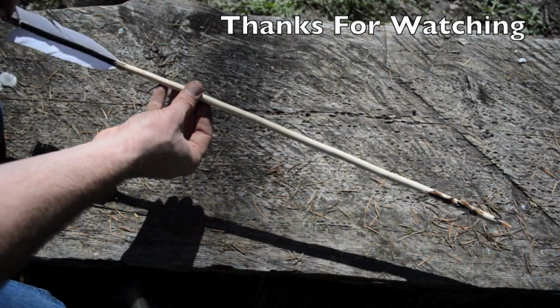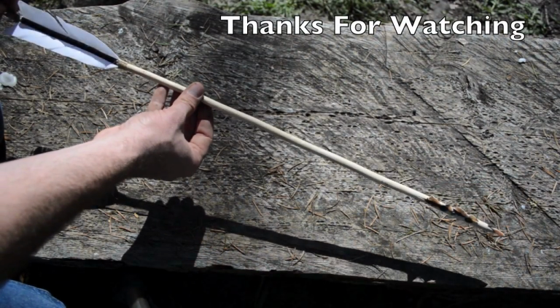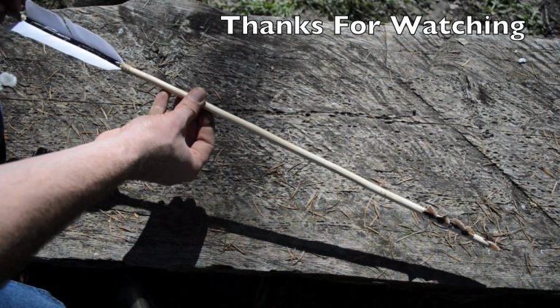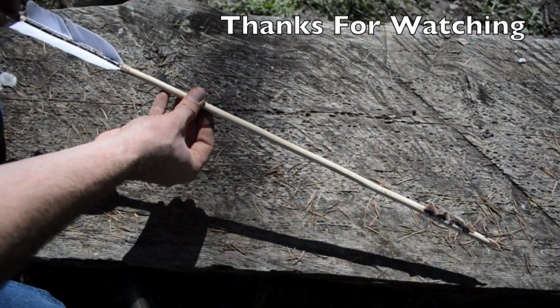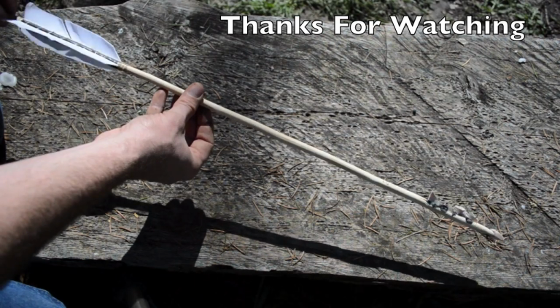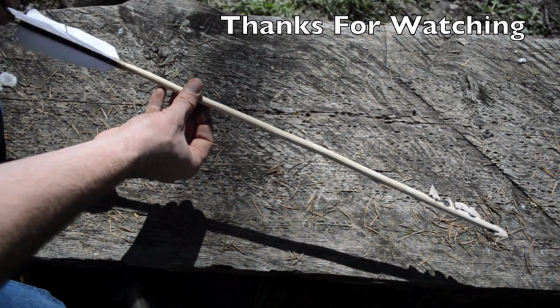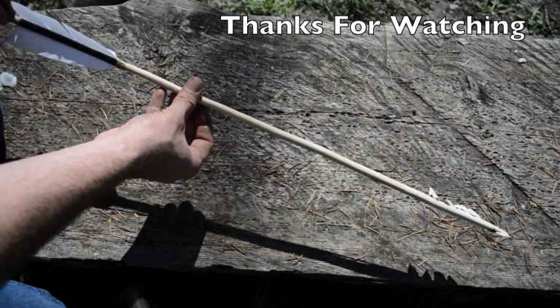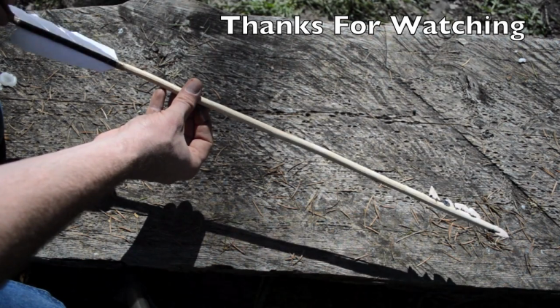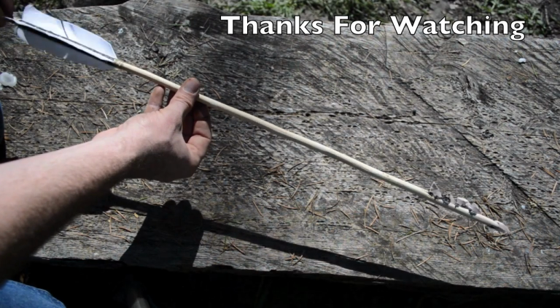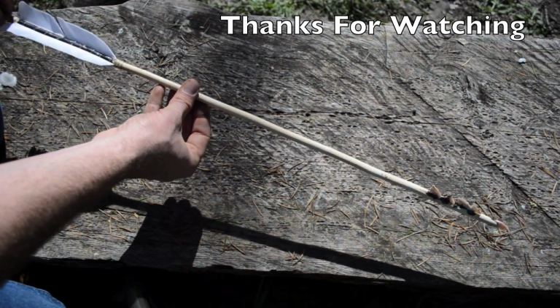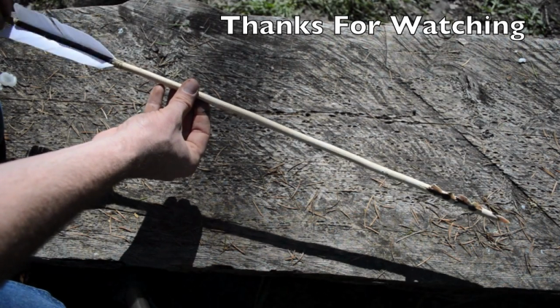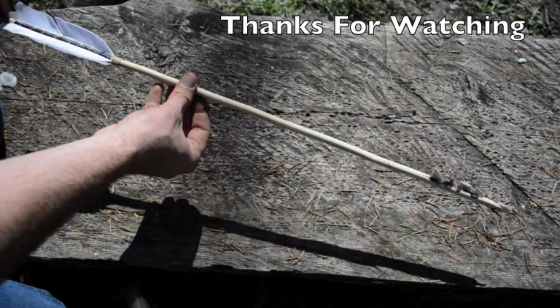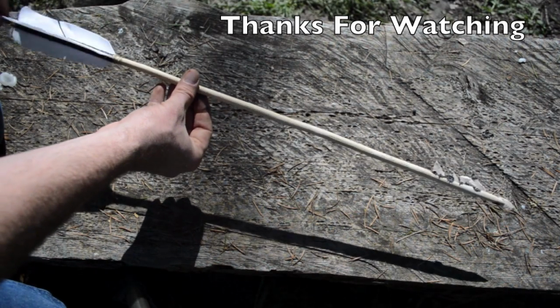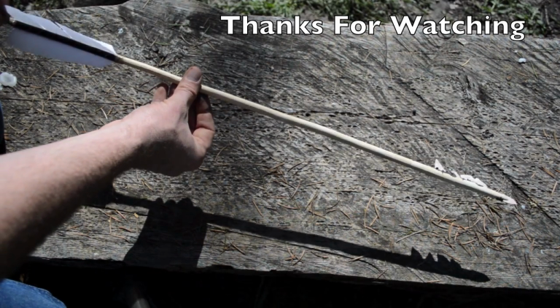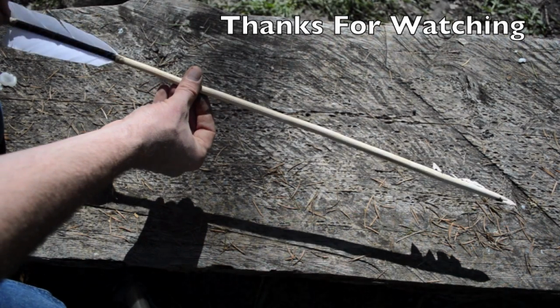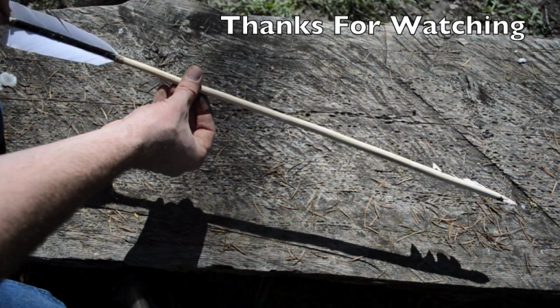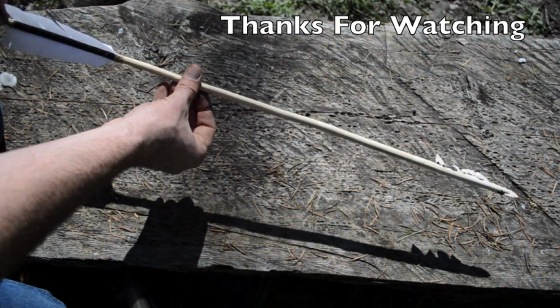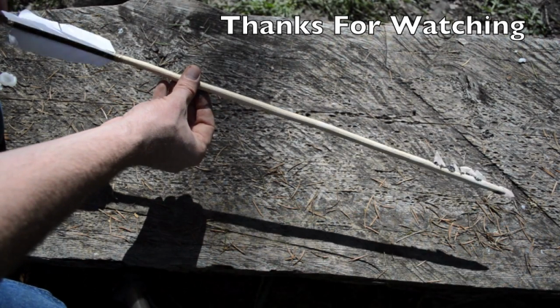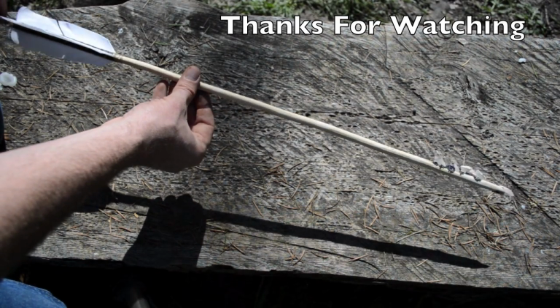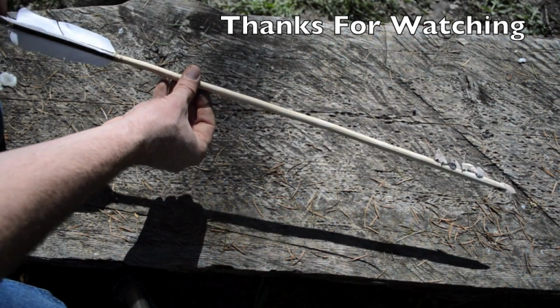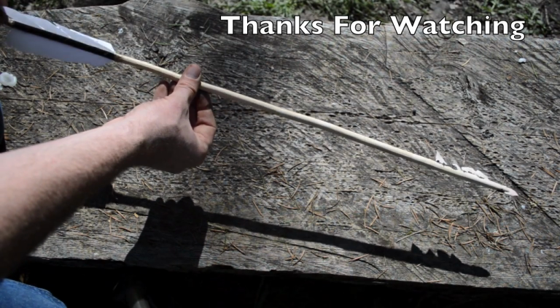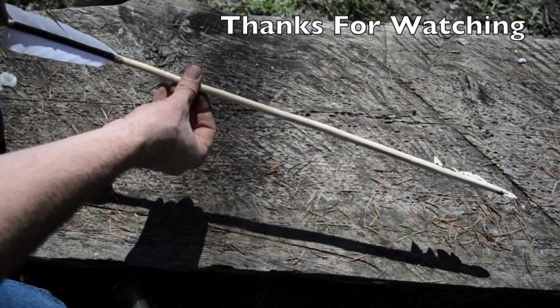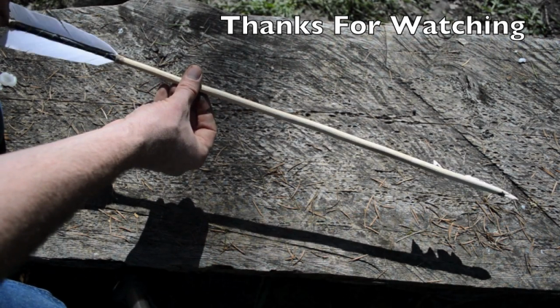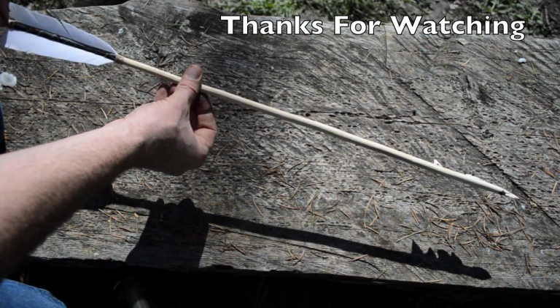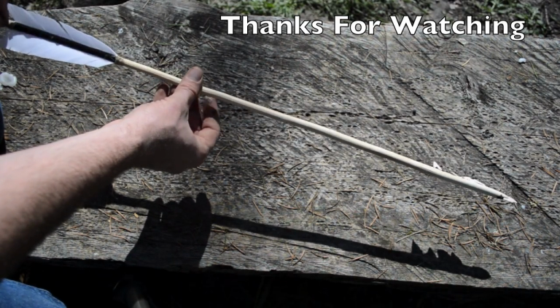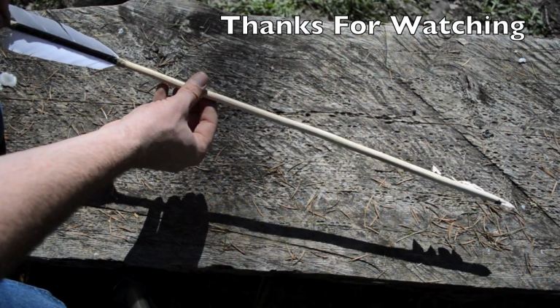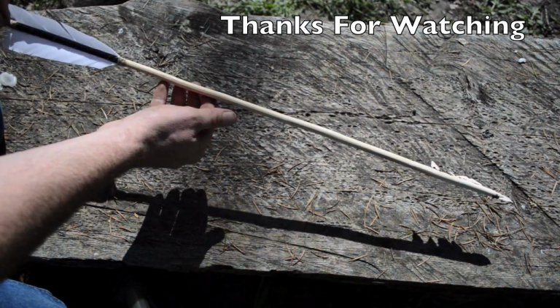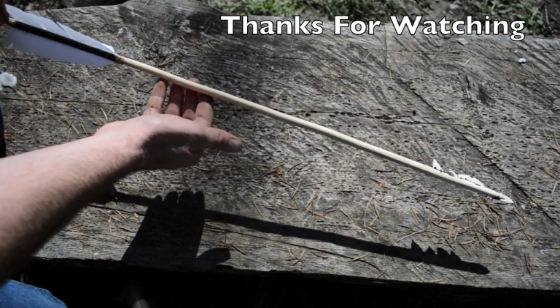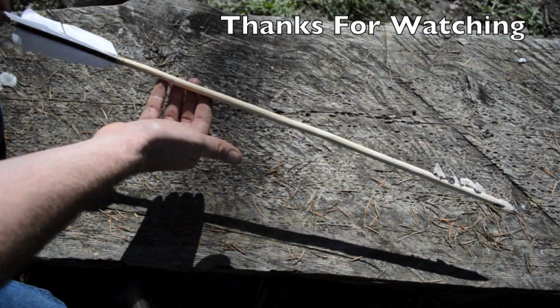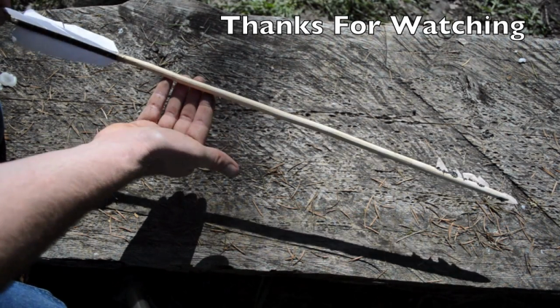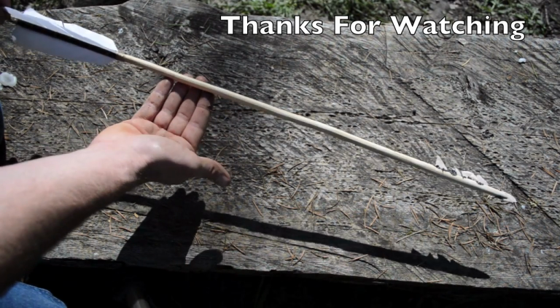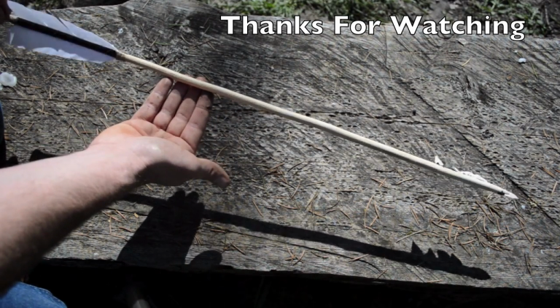Now you have an ancient style of arrow that was used by Mesolithic hunters more than 8,000 years ago.